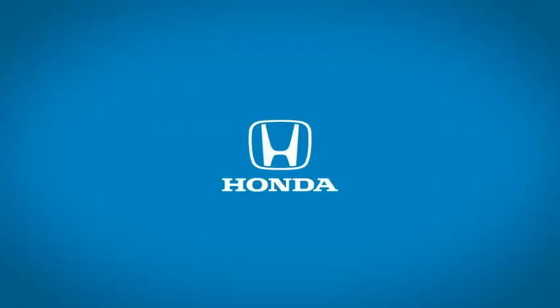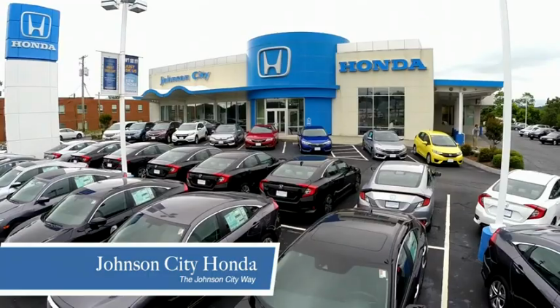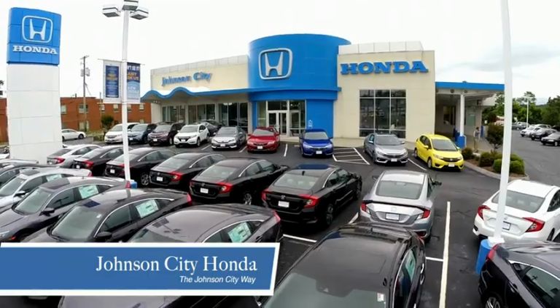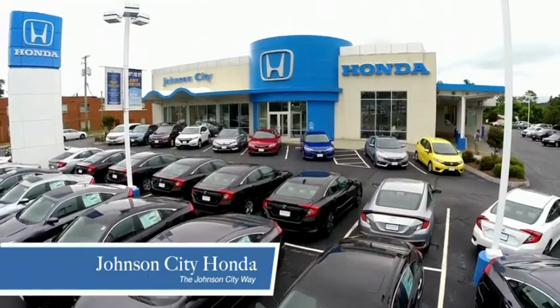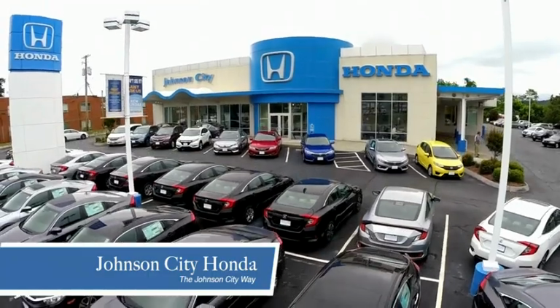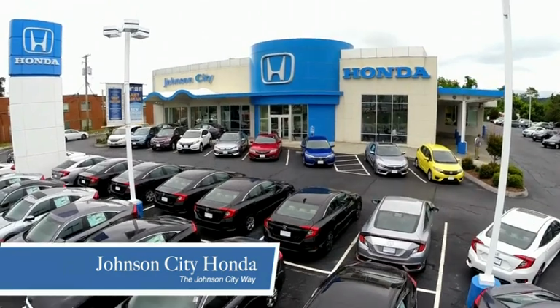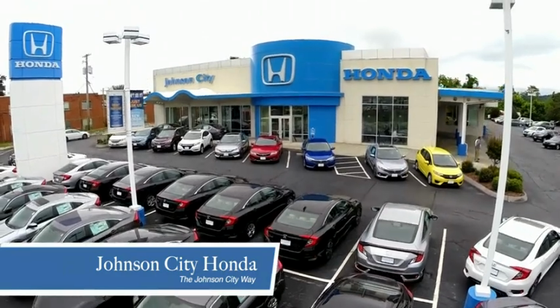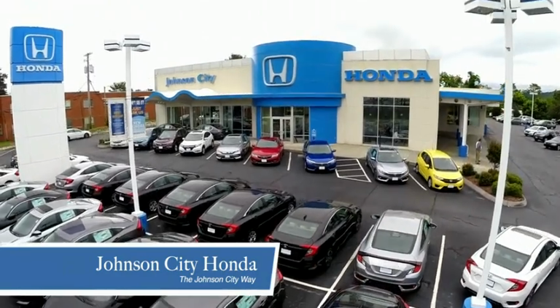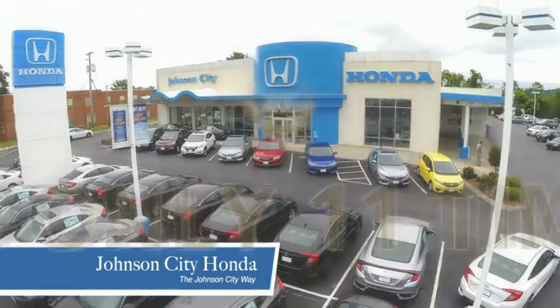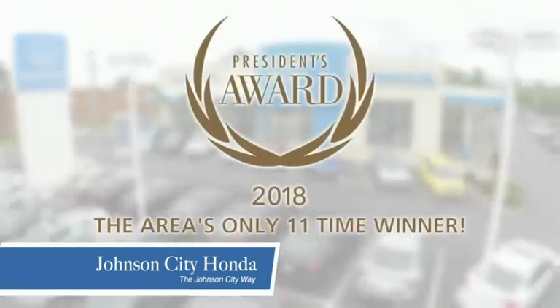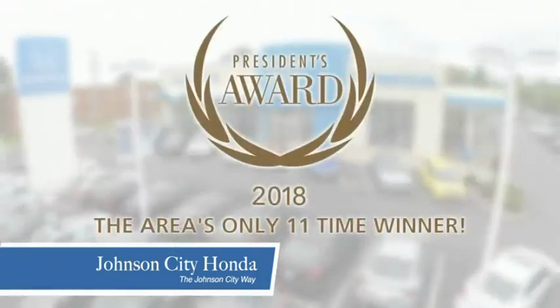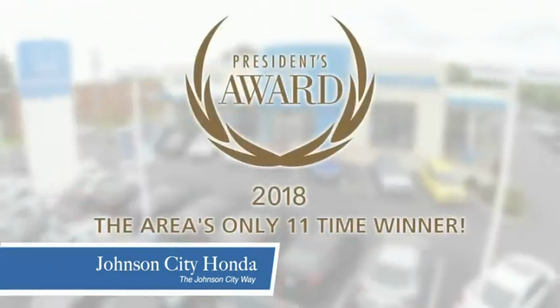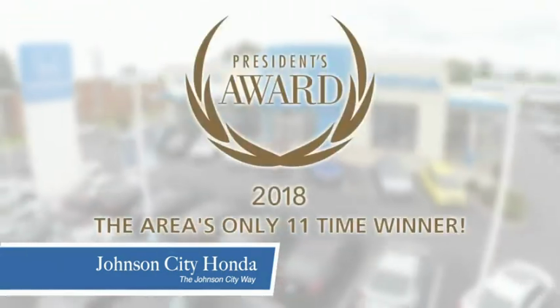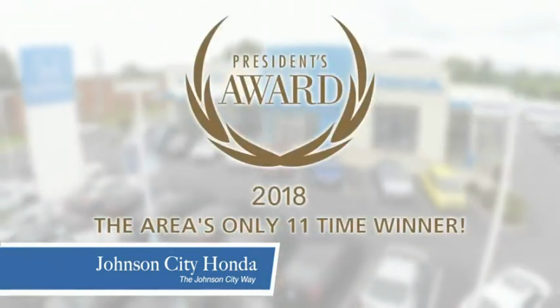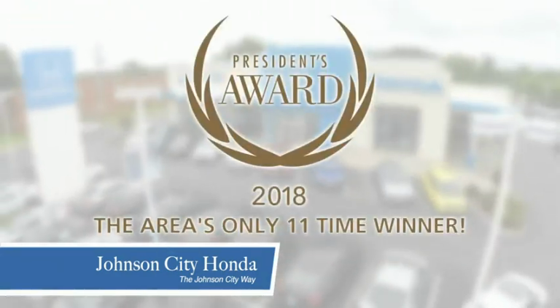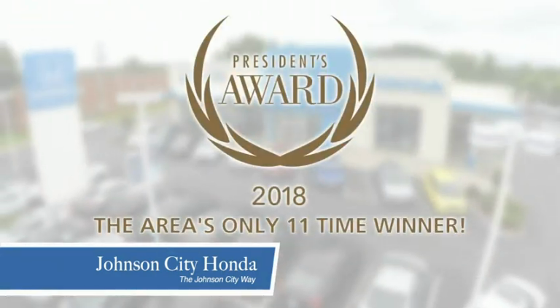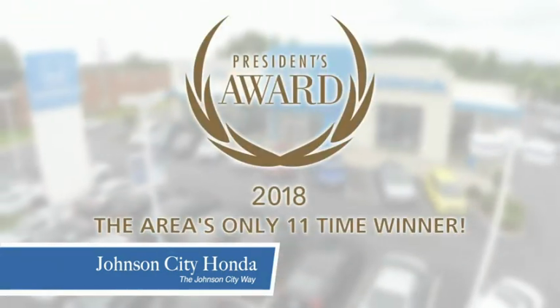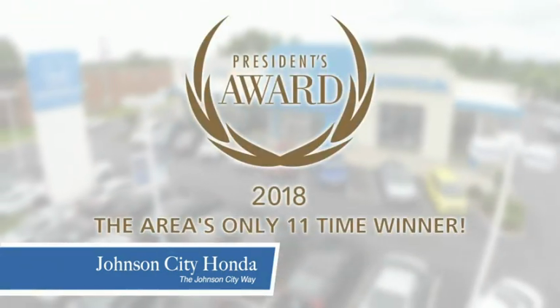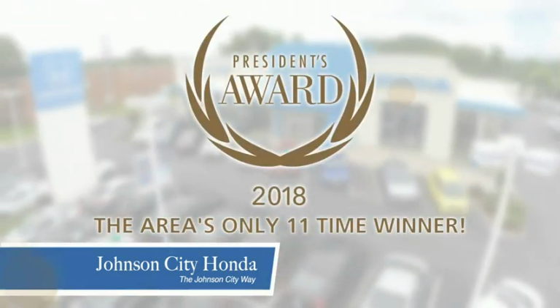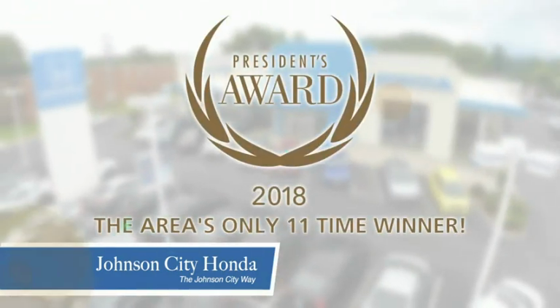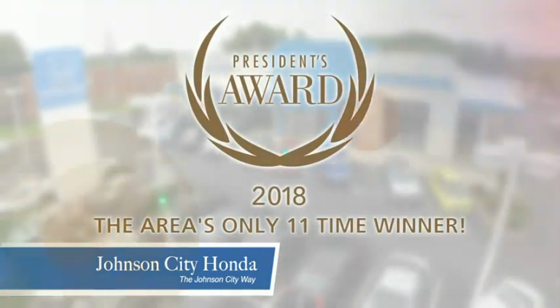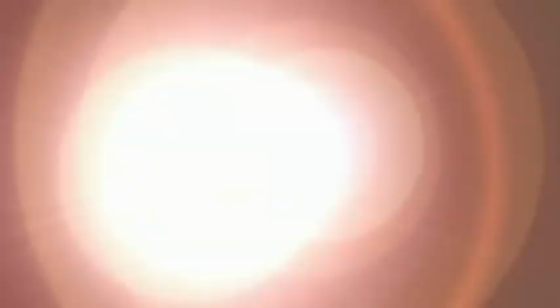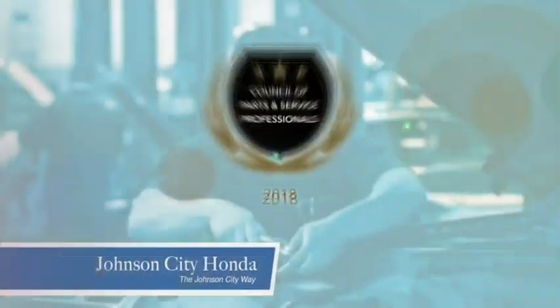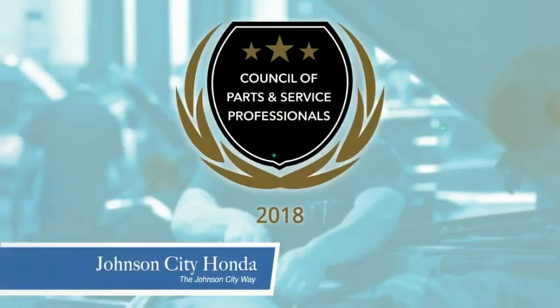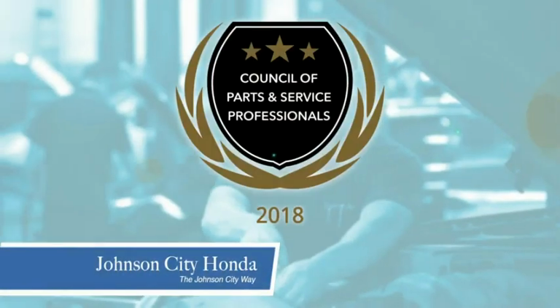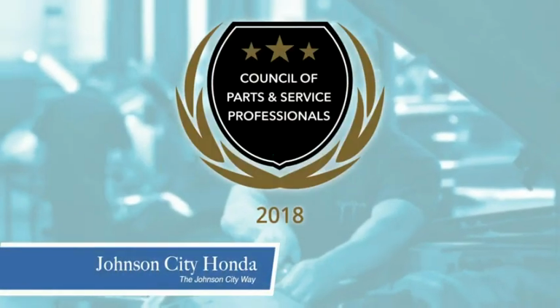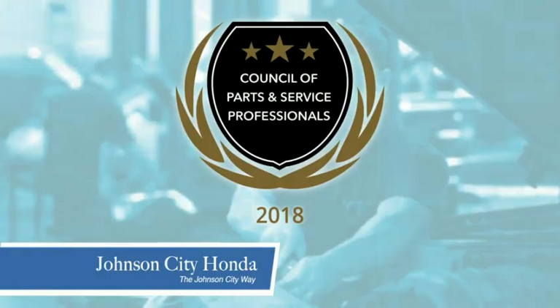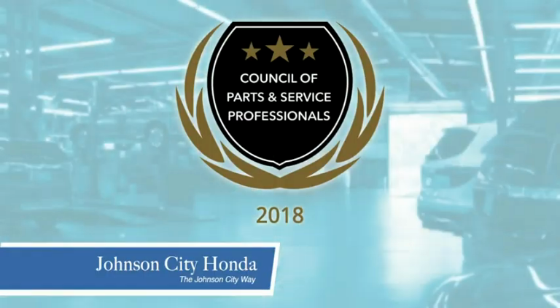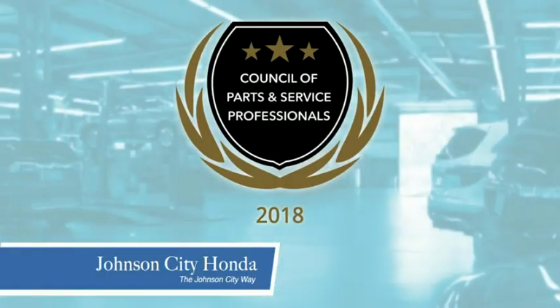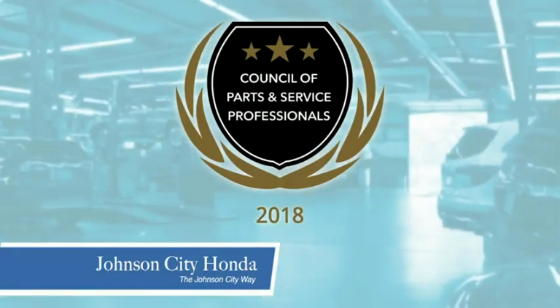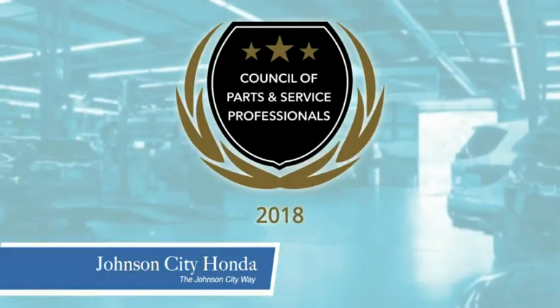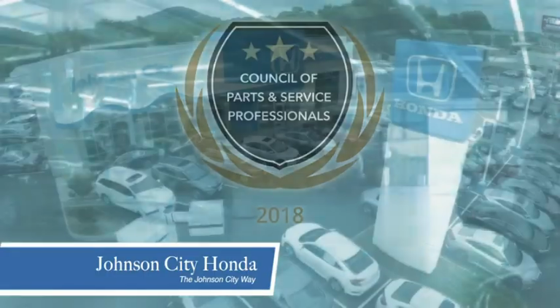Thank you, Tri-Cities, for making Johnson City Honda the area's only 11-time Honda President Award winner and the recipient of the Council of Parts and Service Professionals.